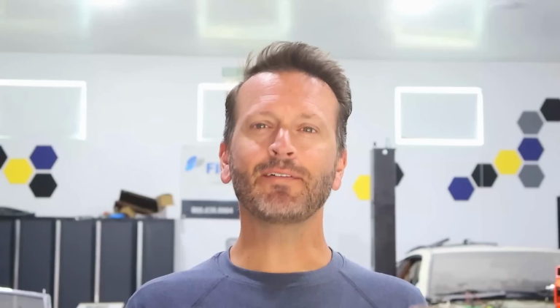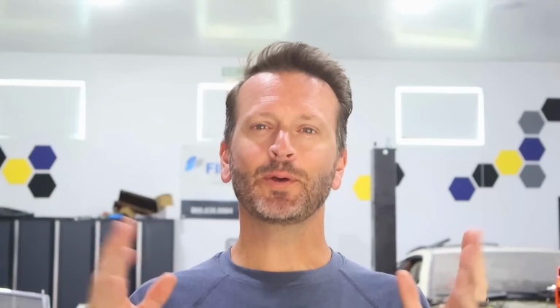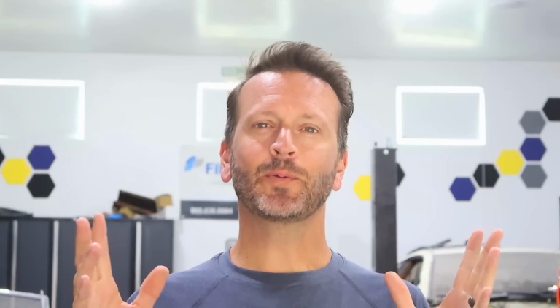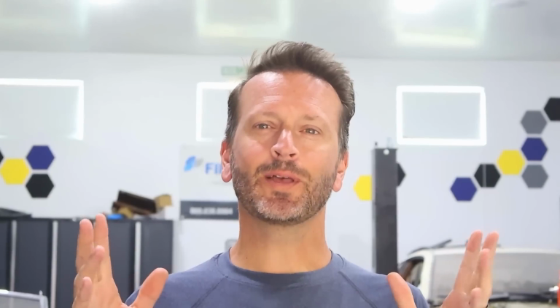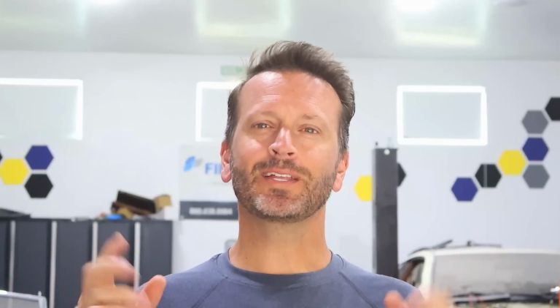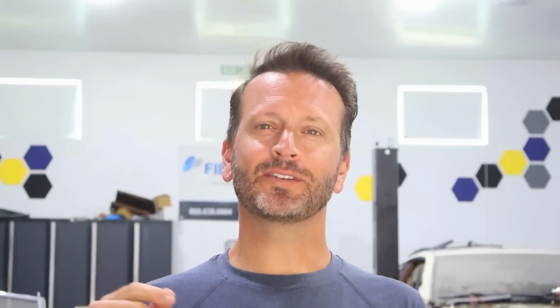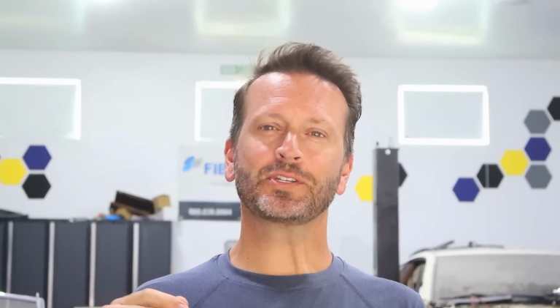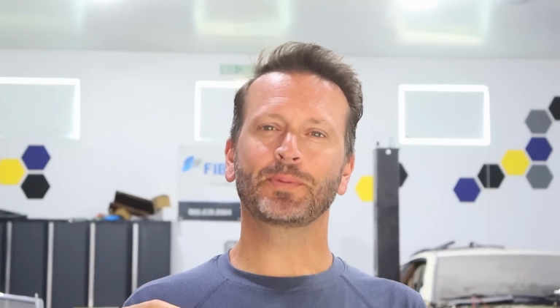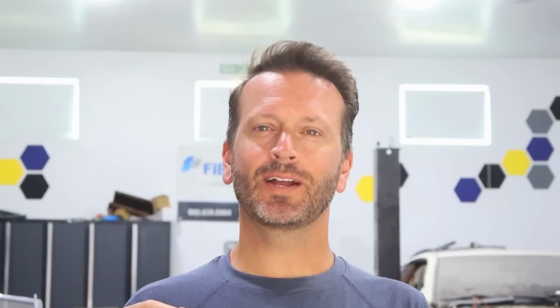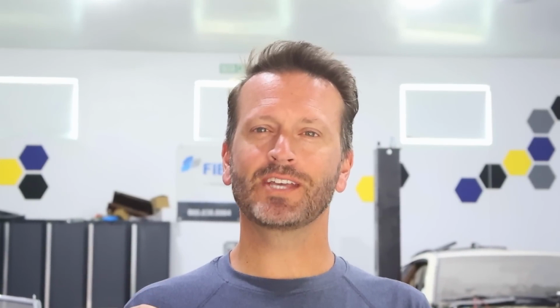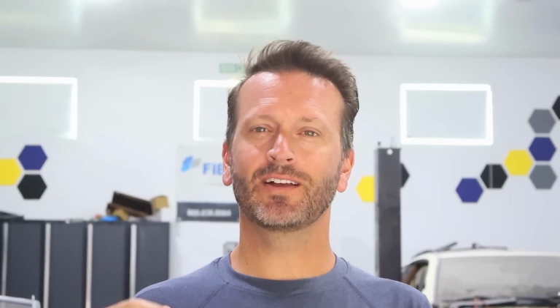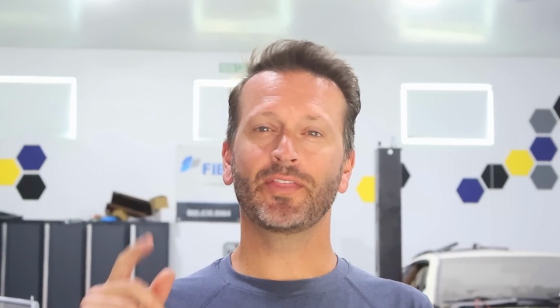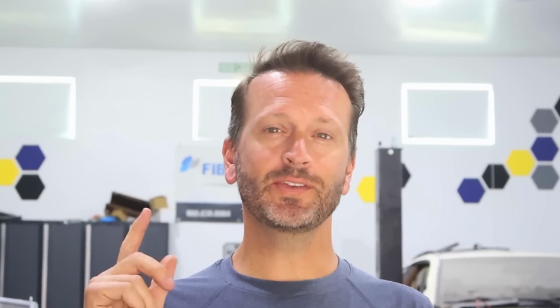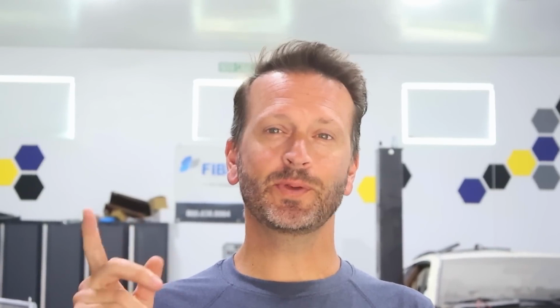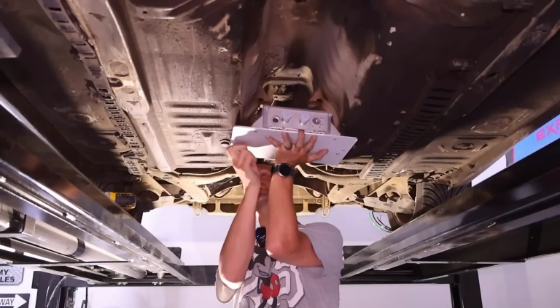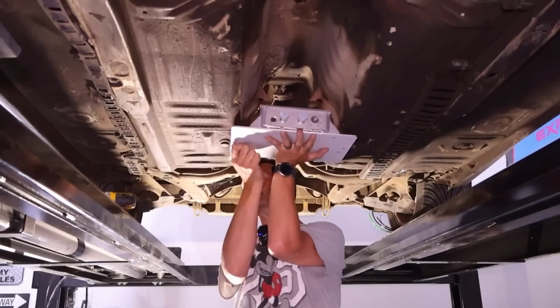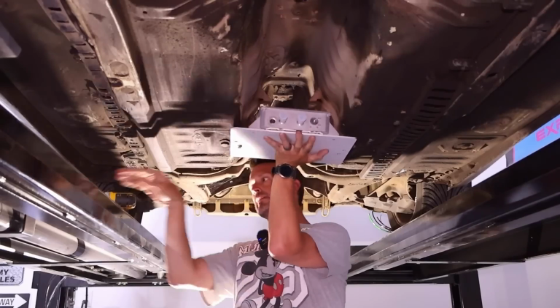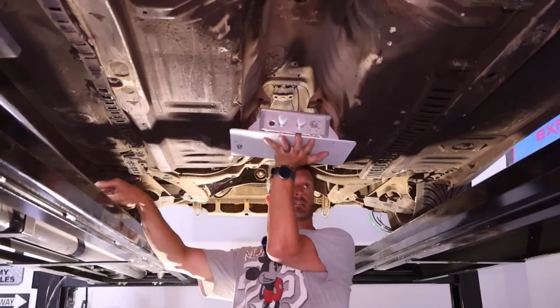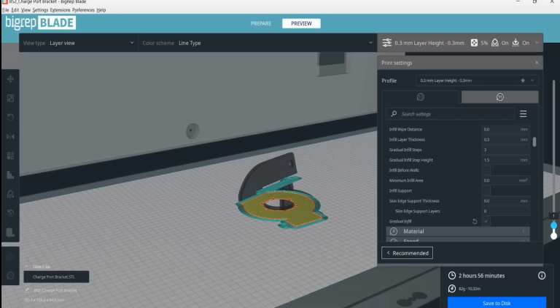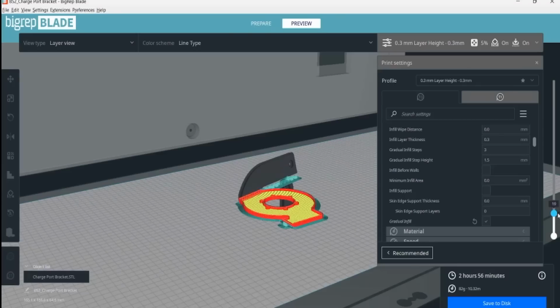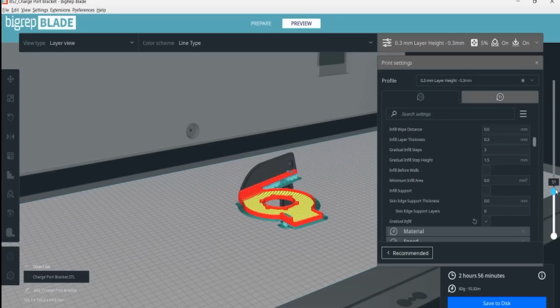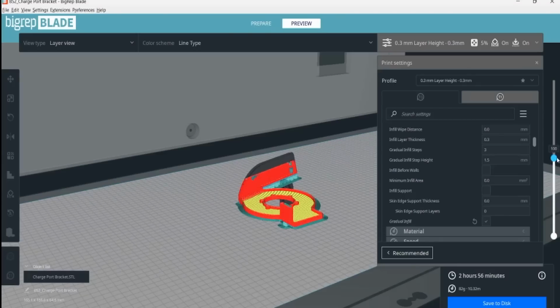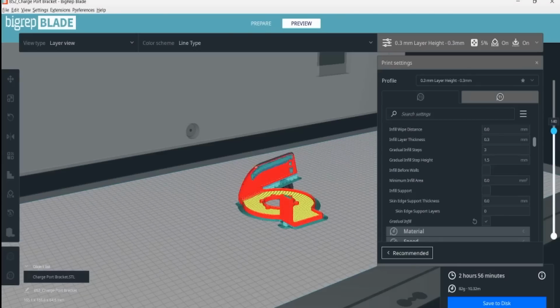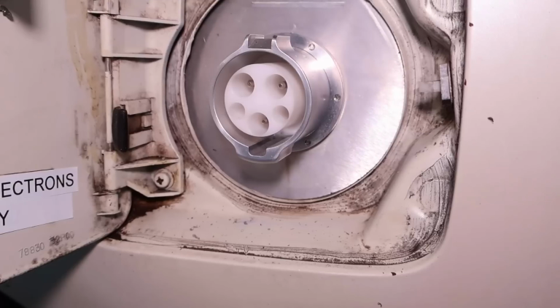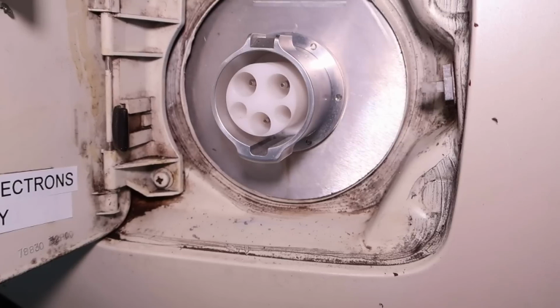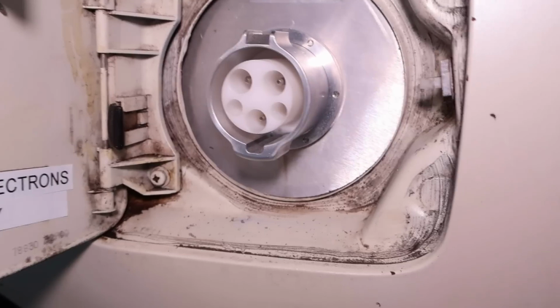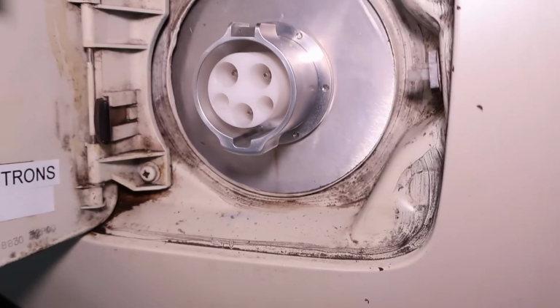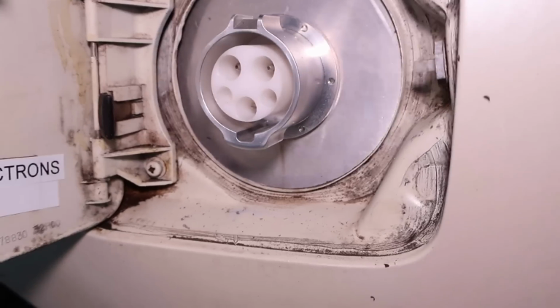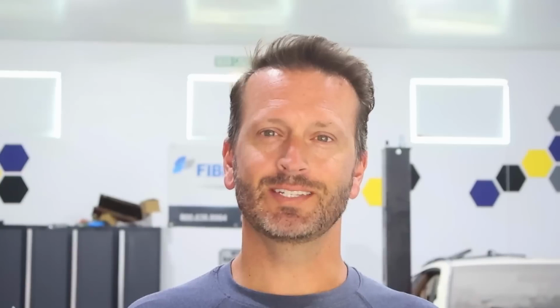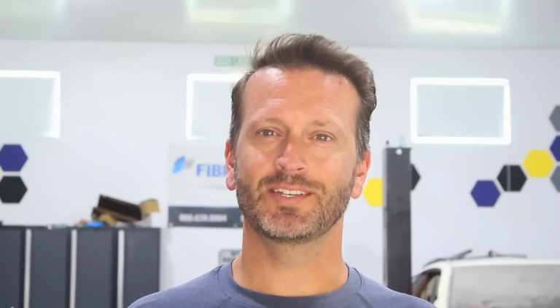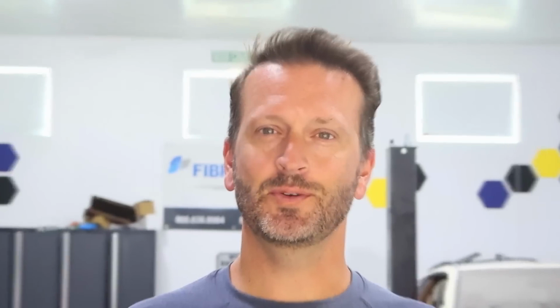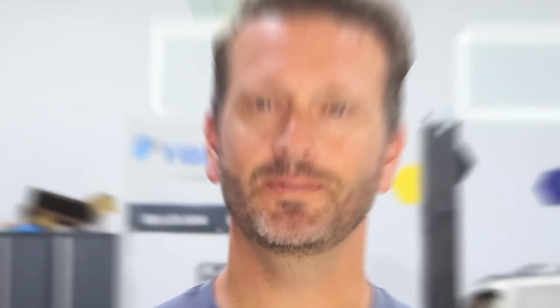Hey everyone, welcome to the Electric Supercar Channel. This week we're going to be installing the charging system. Let's get to it.